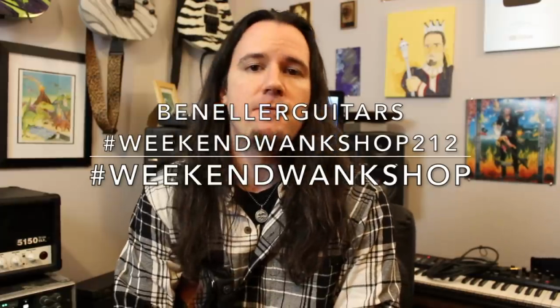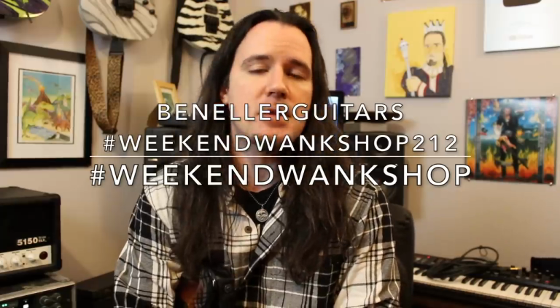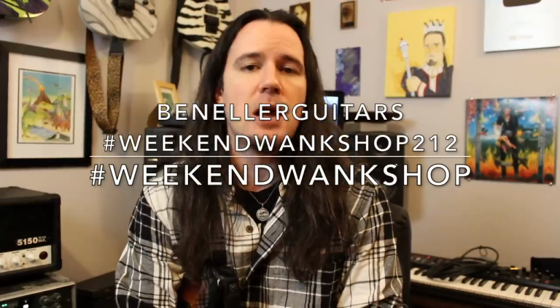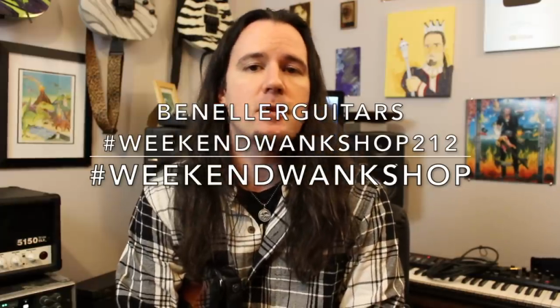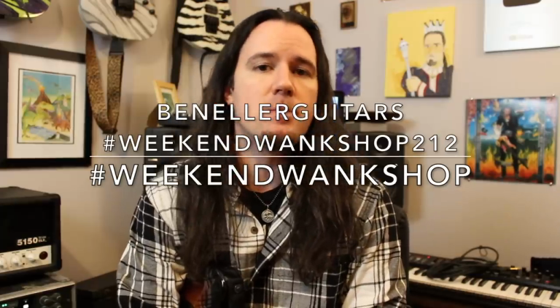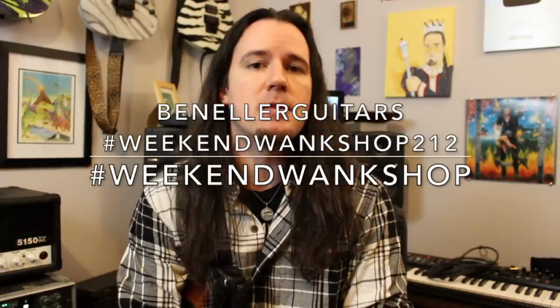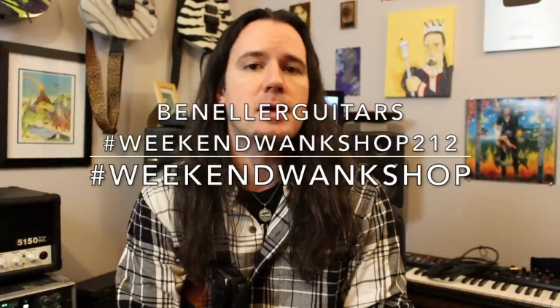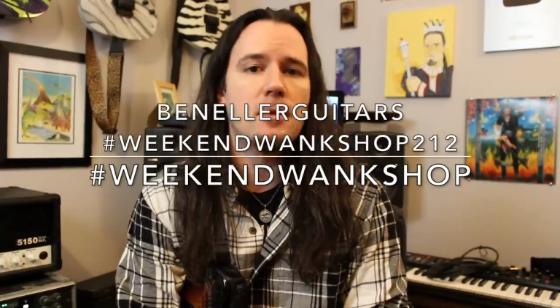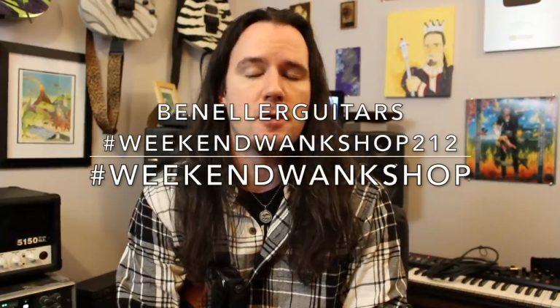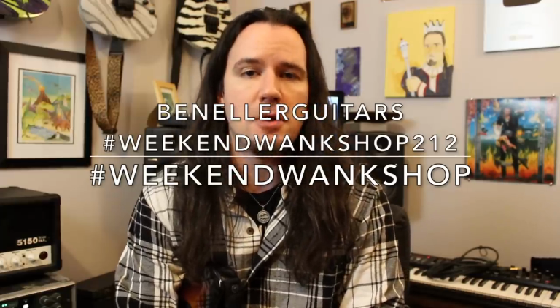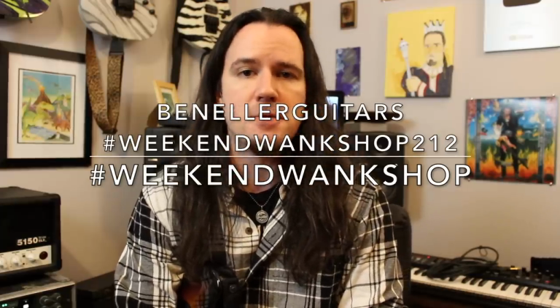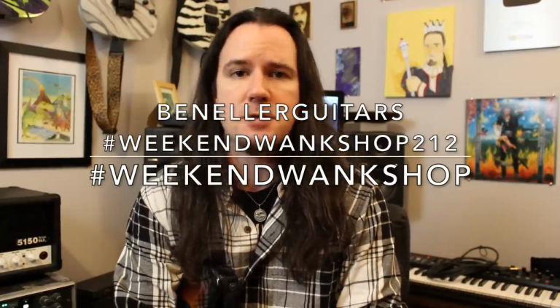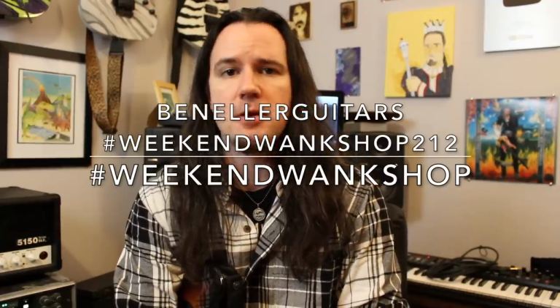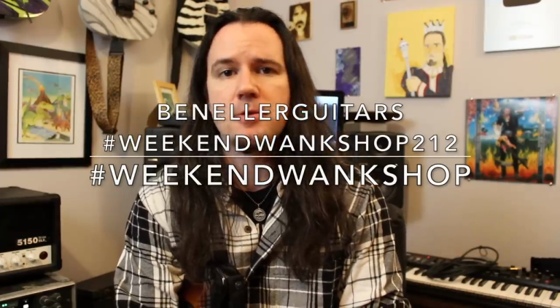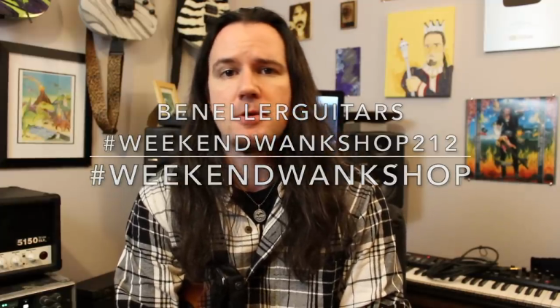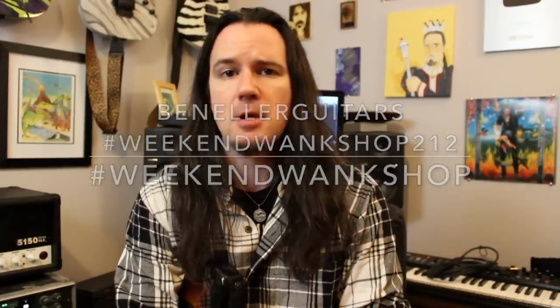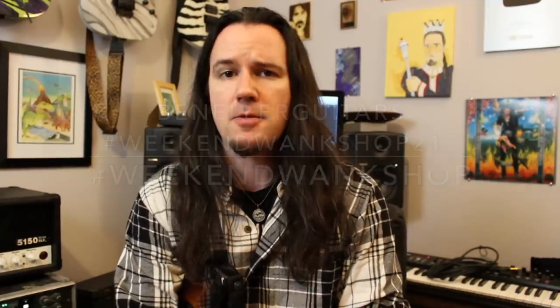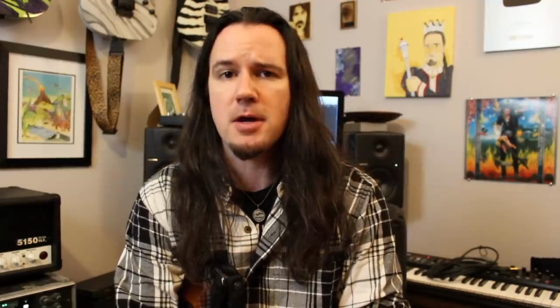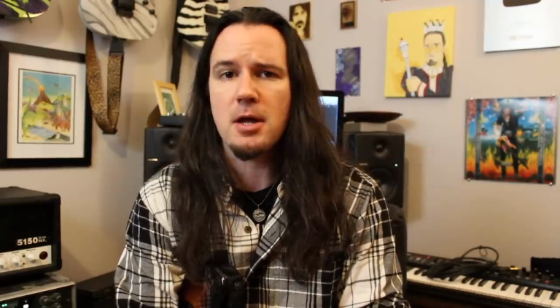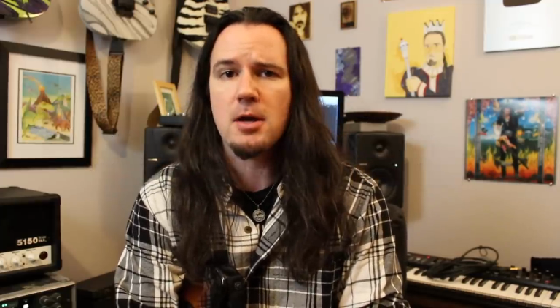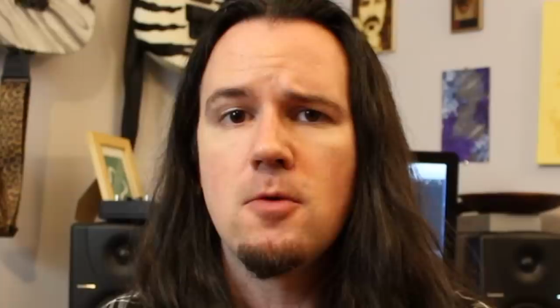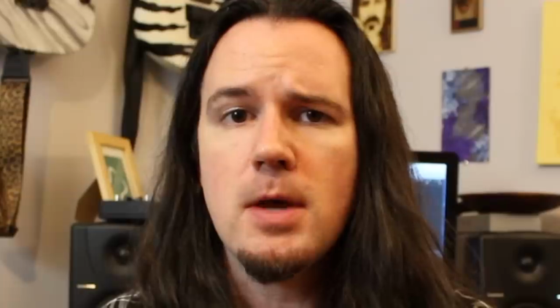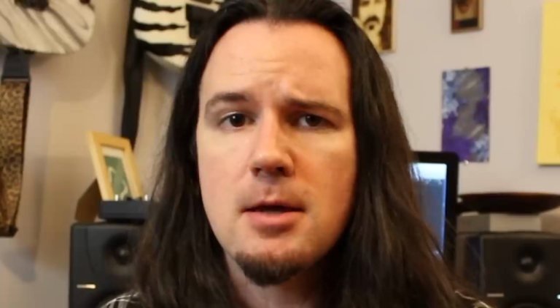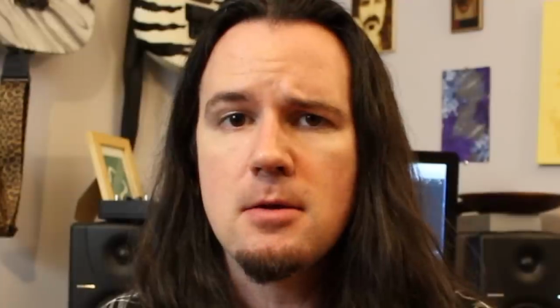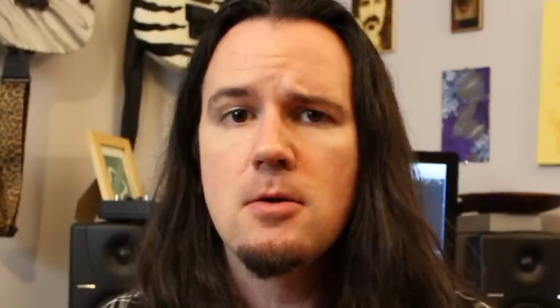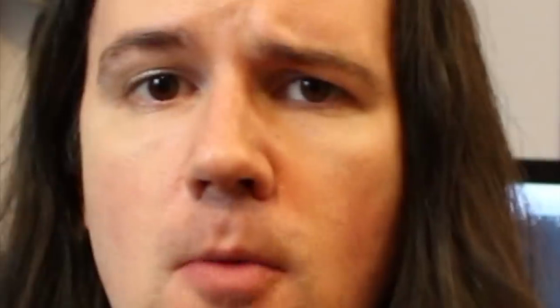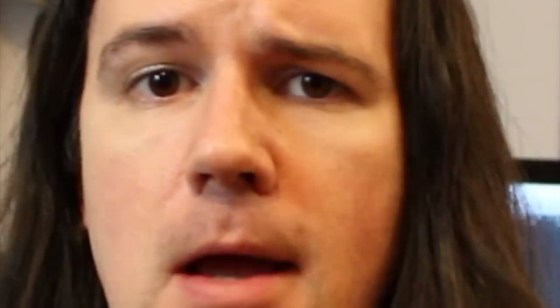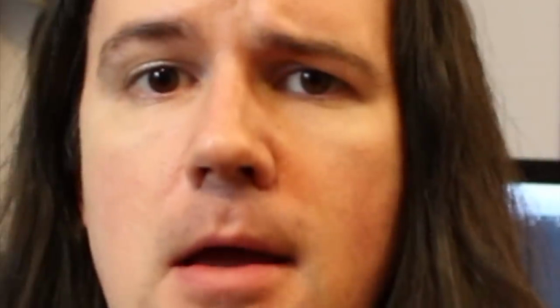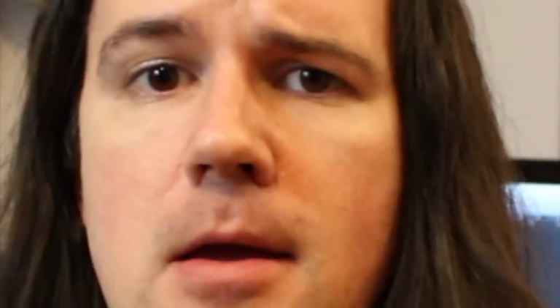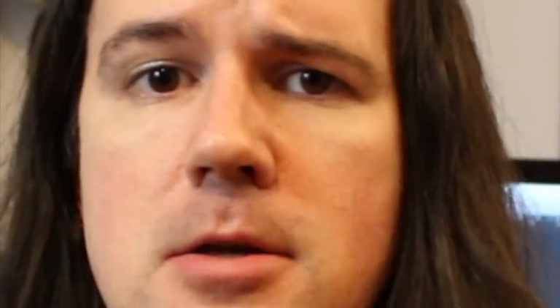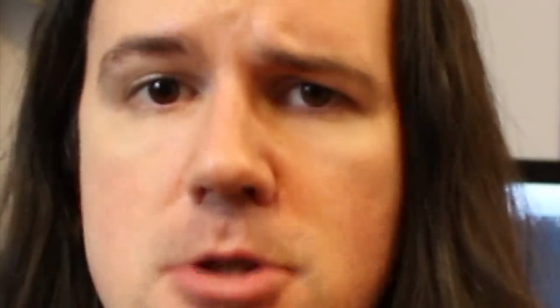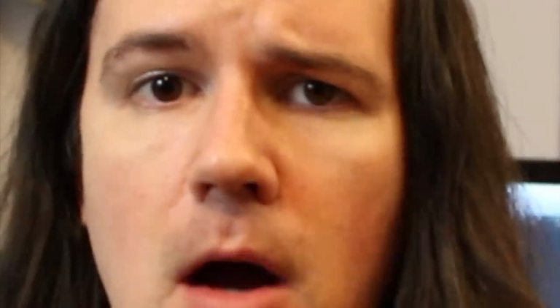Find the tab, learn how to play the licks, and upload a video of yourself shredding through it along with the hashtag Weekend Wank Shop.